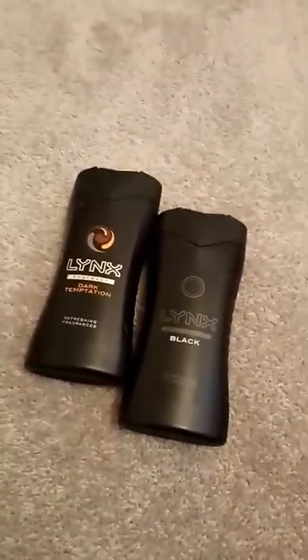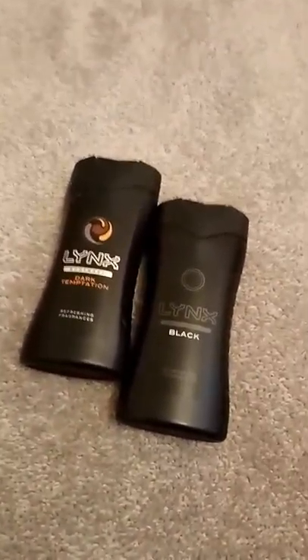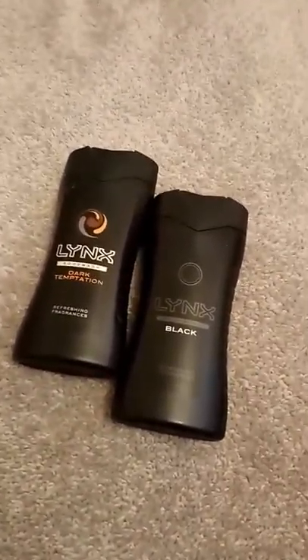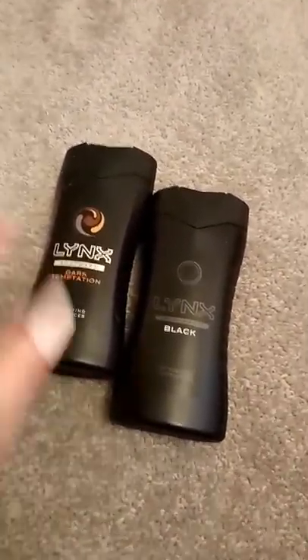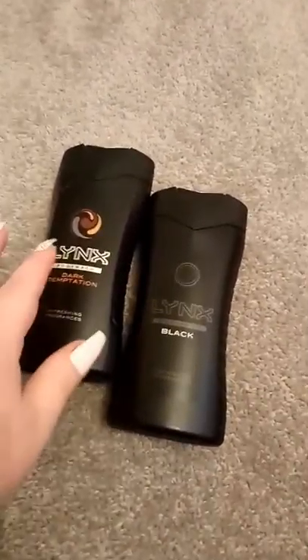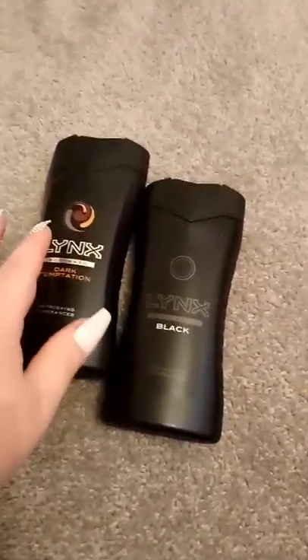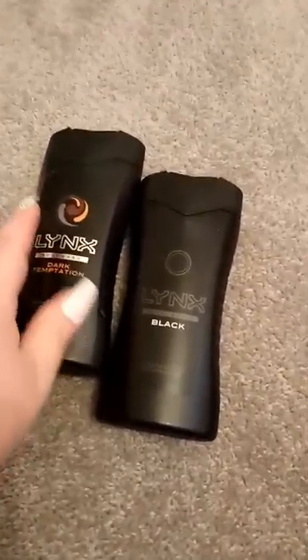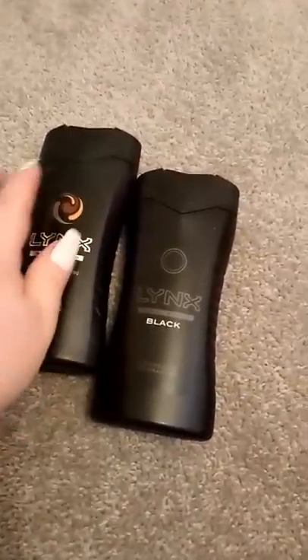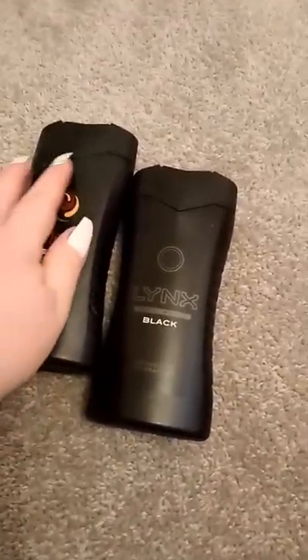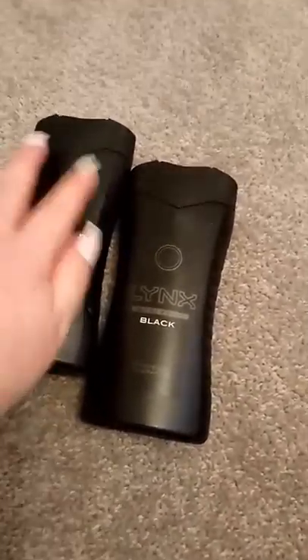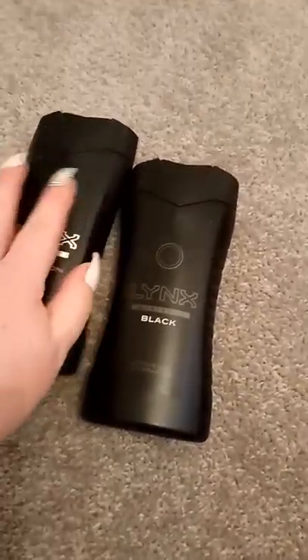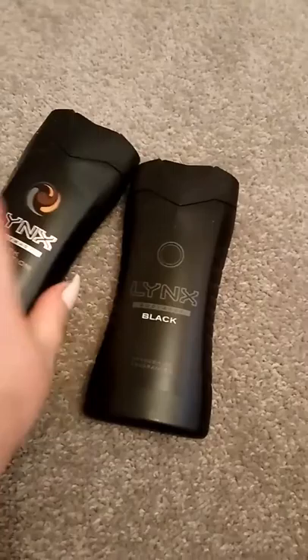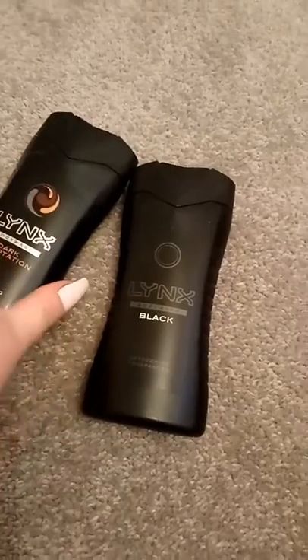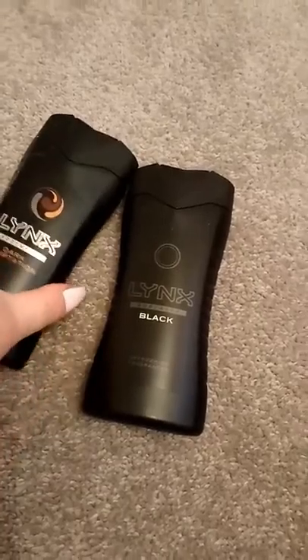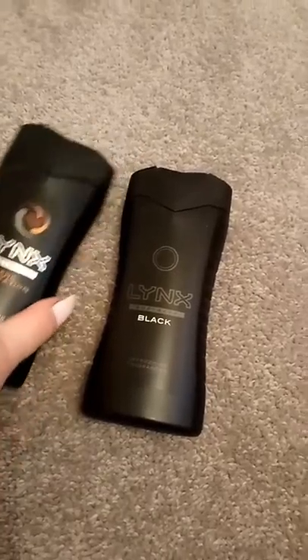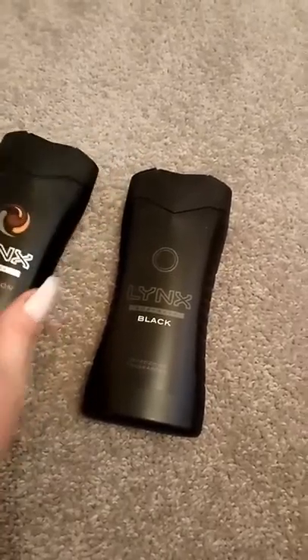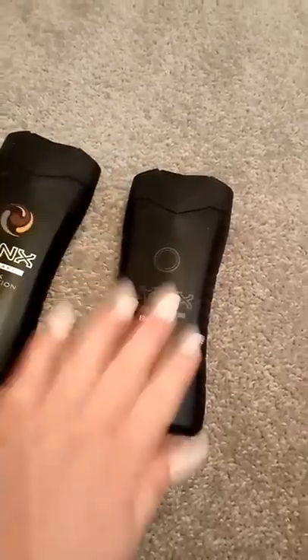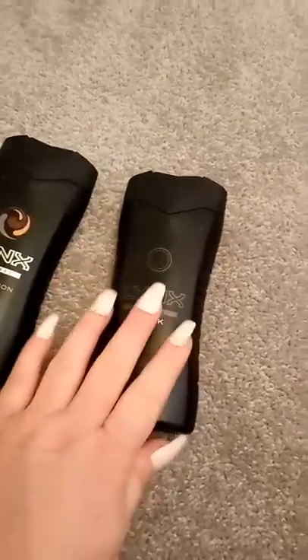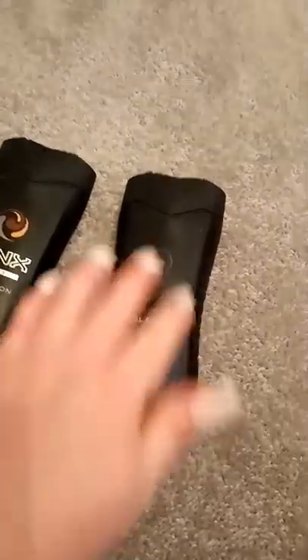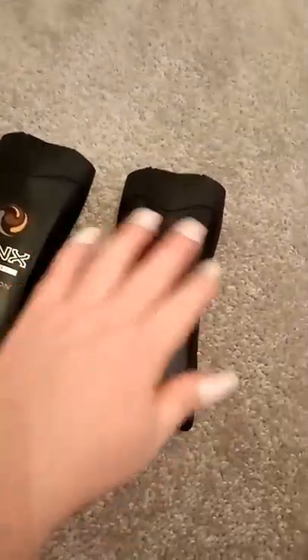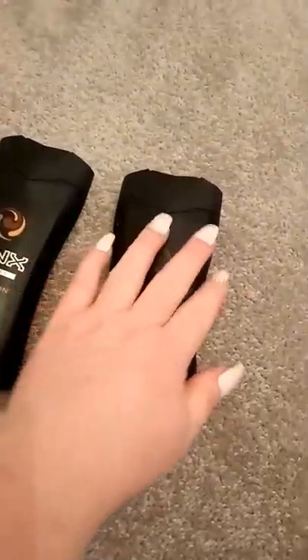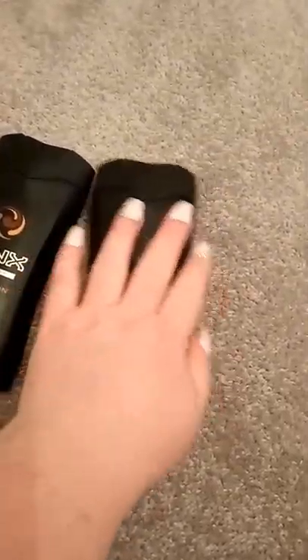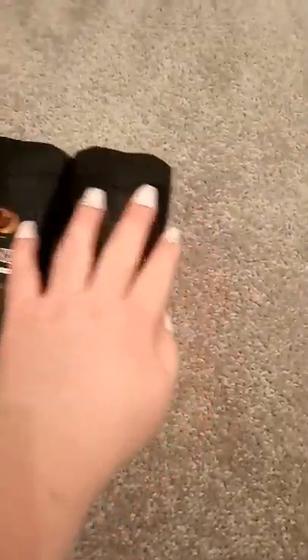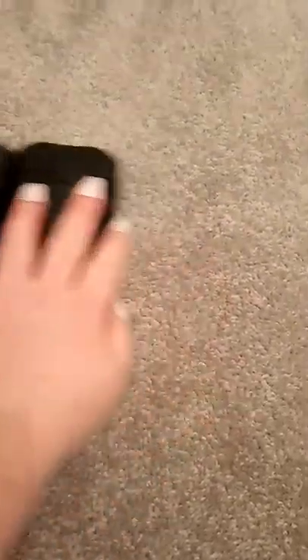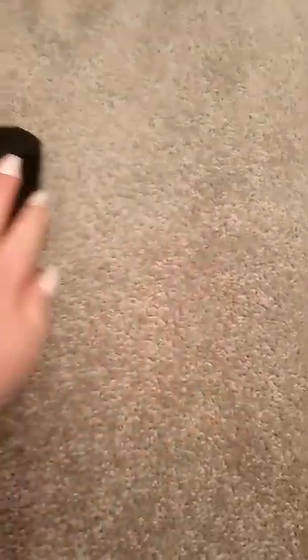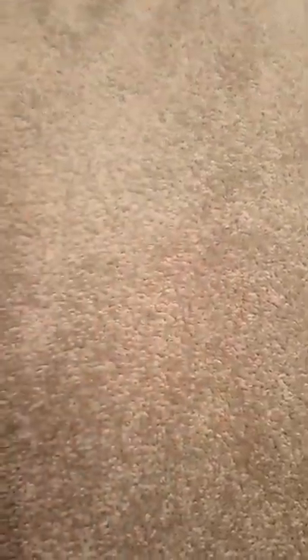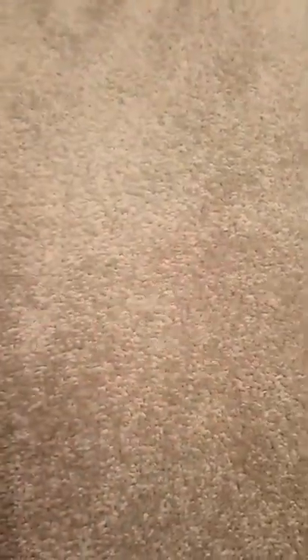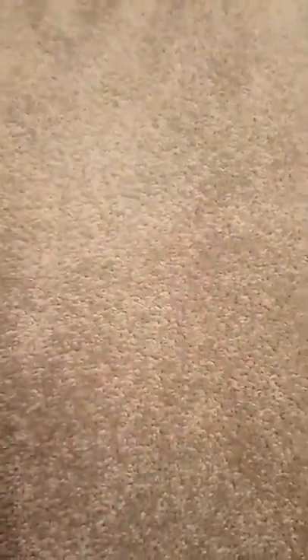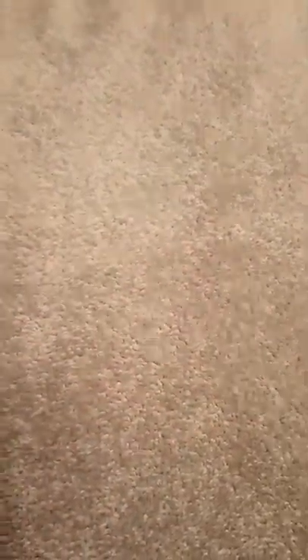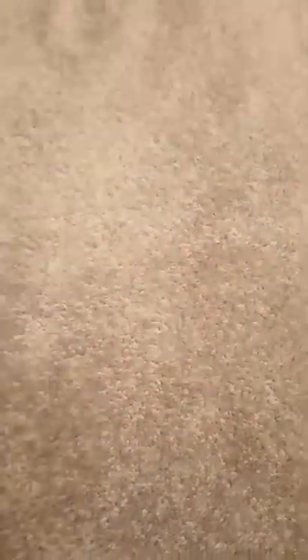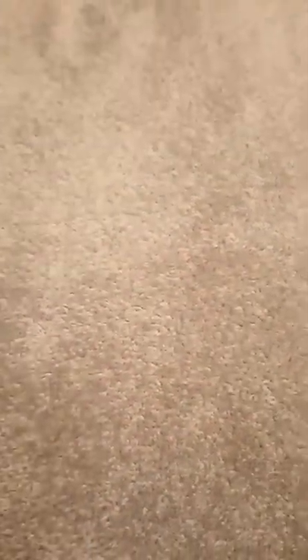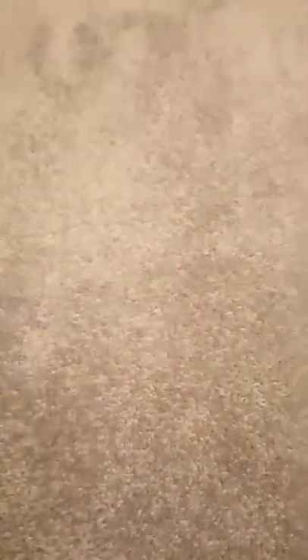Just for whenever my sons come over, if they are staying, then obviously for them to be clean.